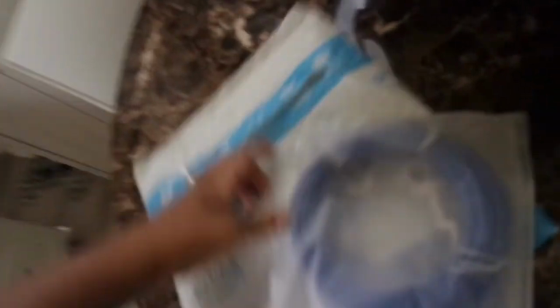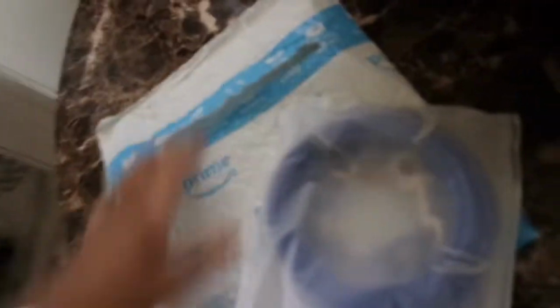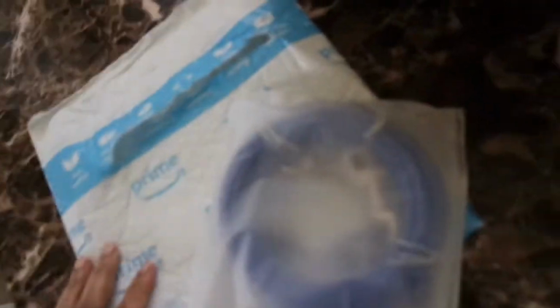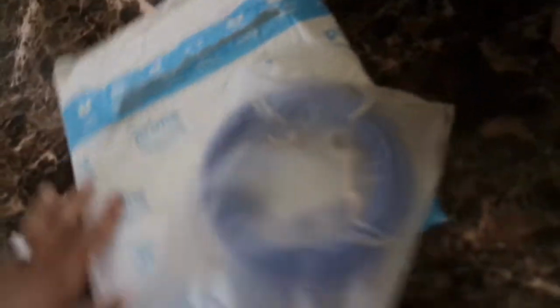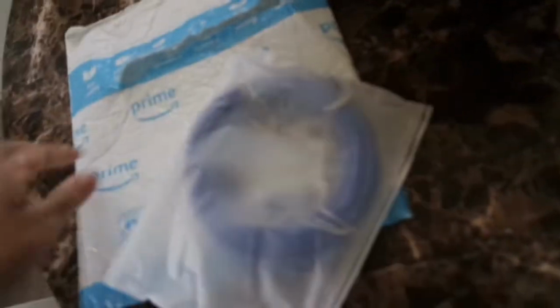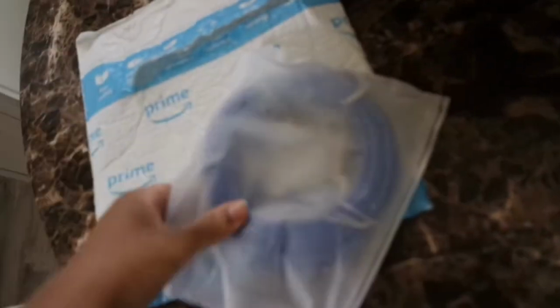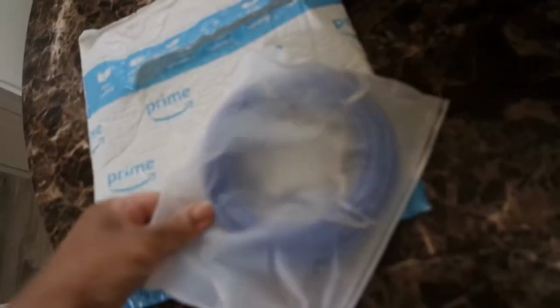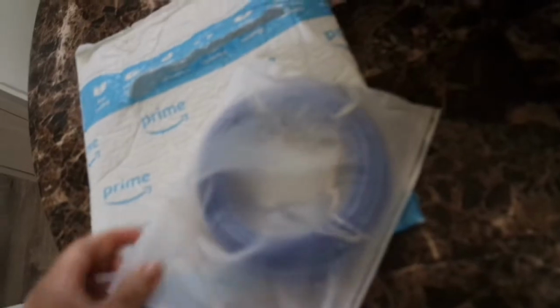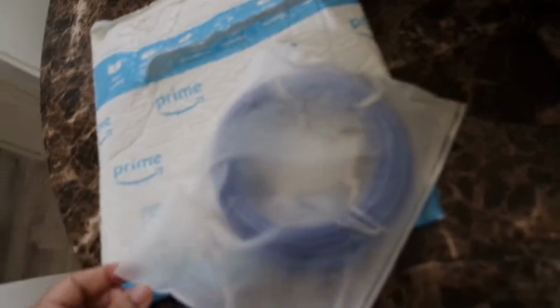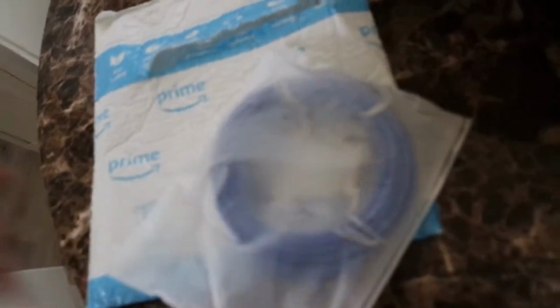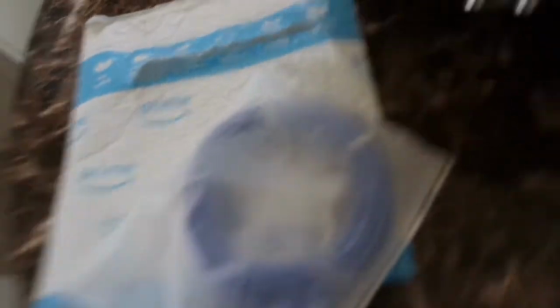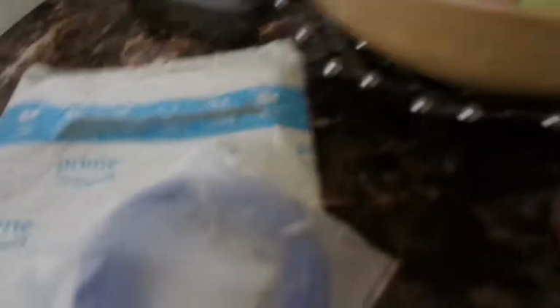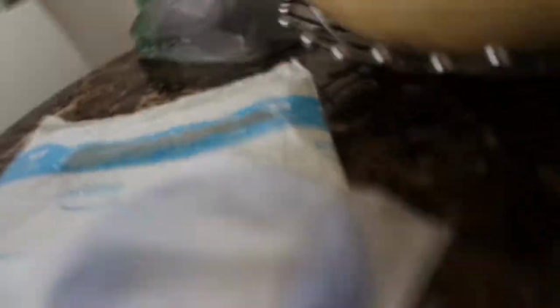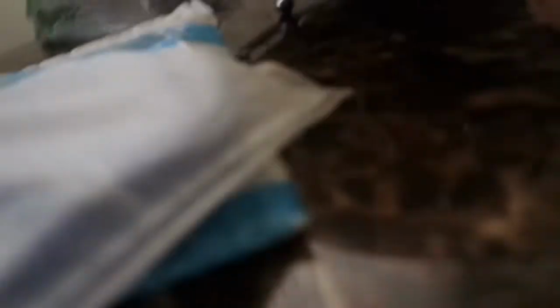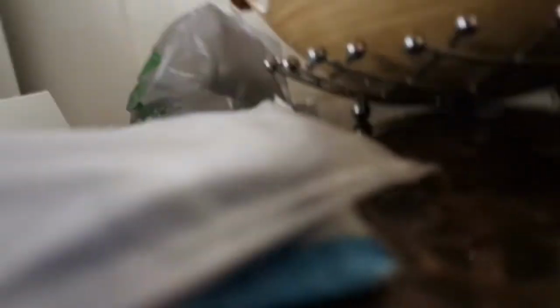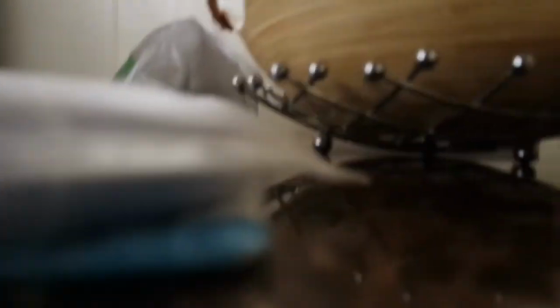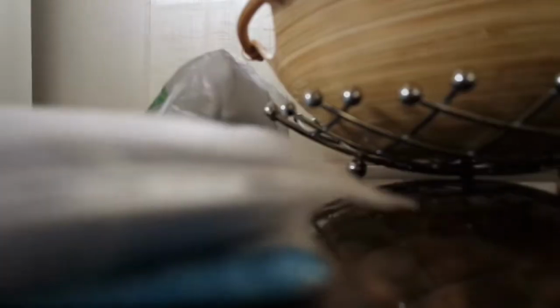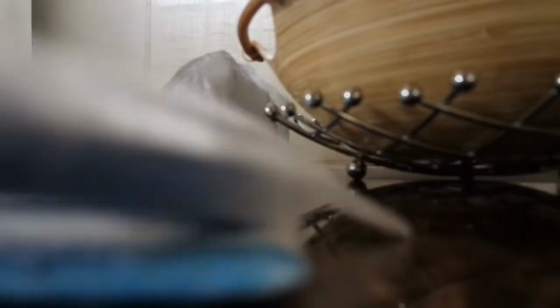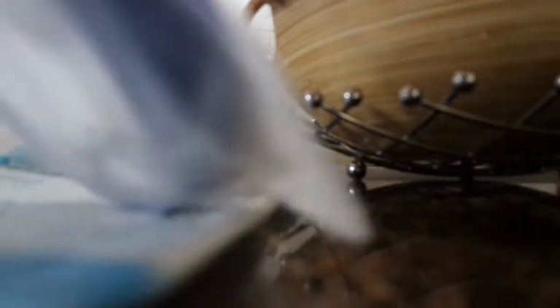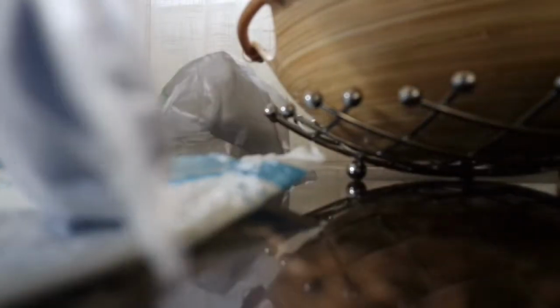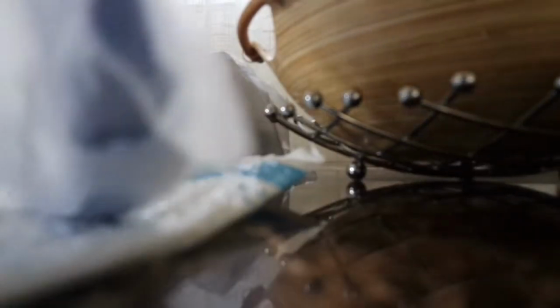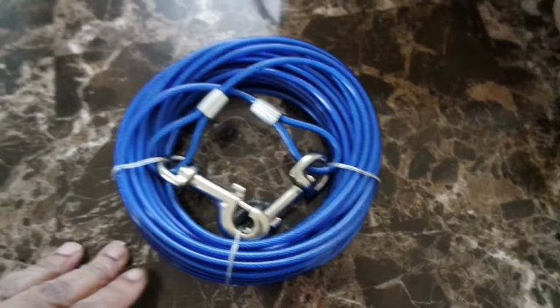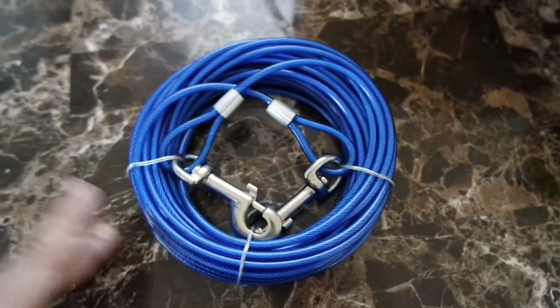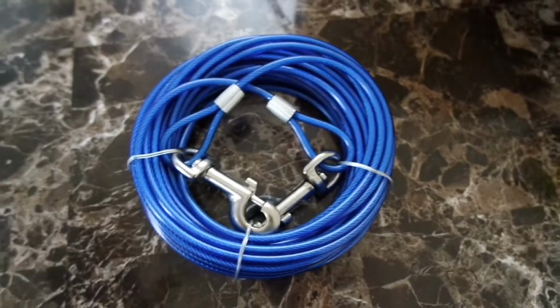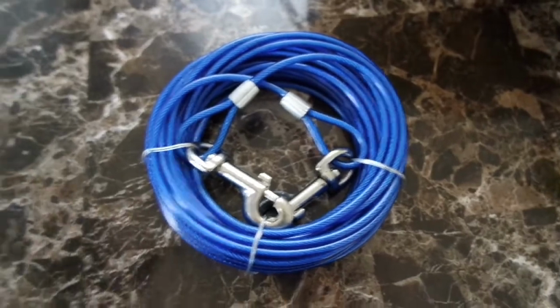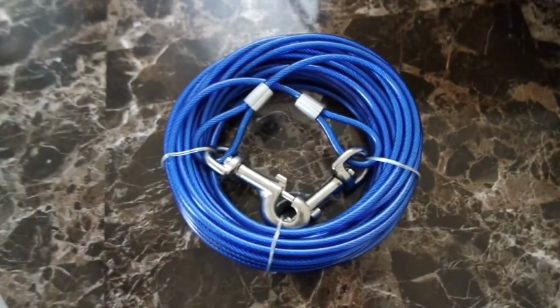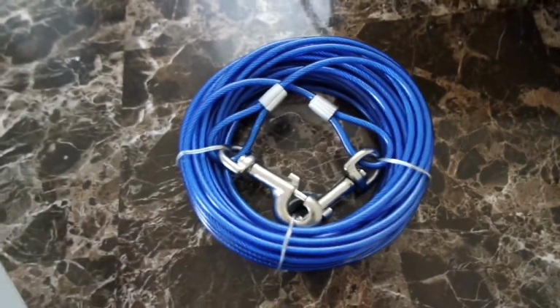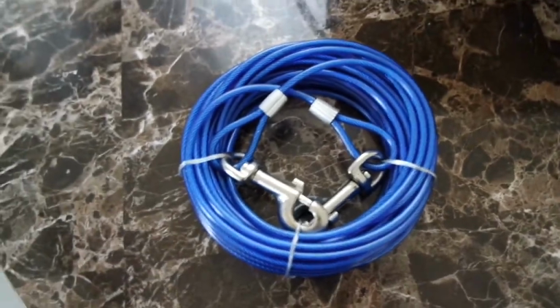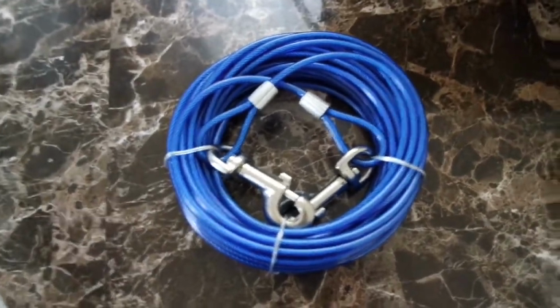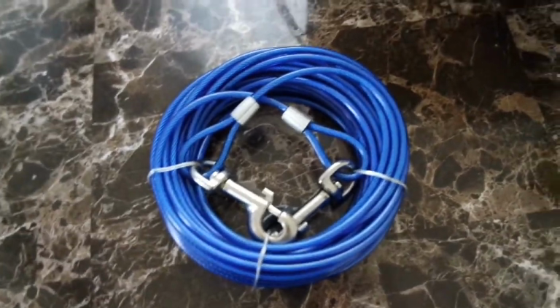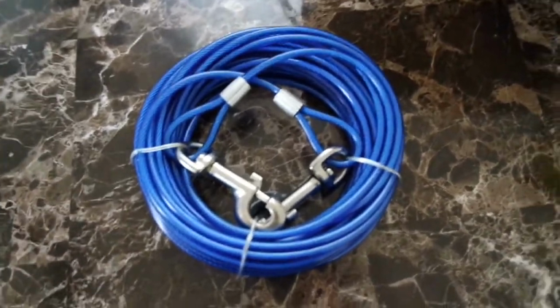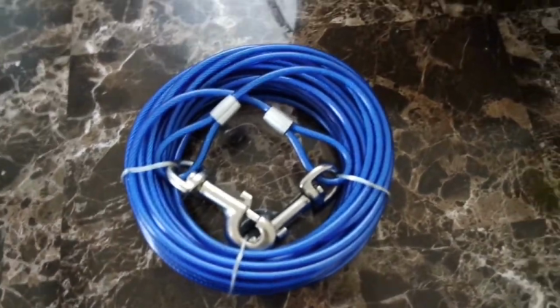It shouldn't be that hard. This thing feels sturdy. I got these for Venice, for when we're in a backyard.